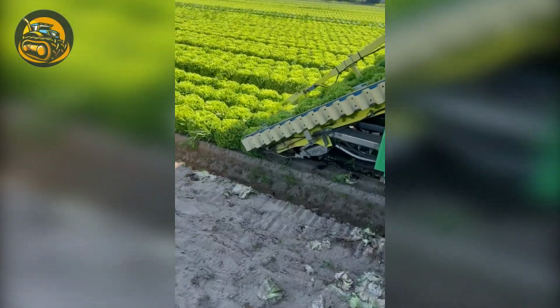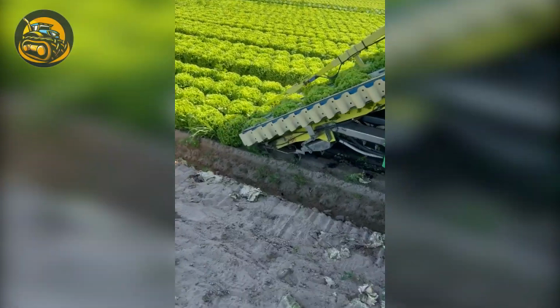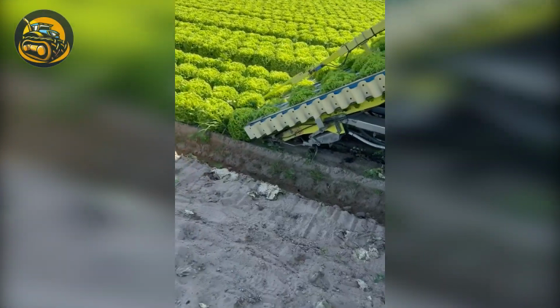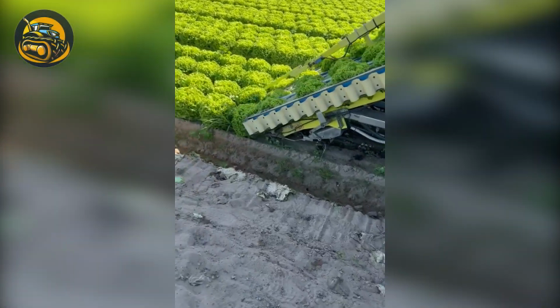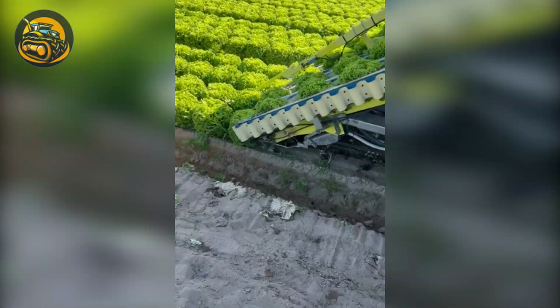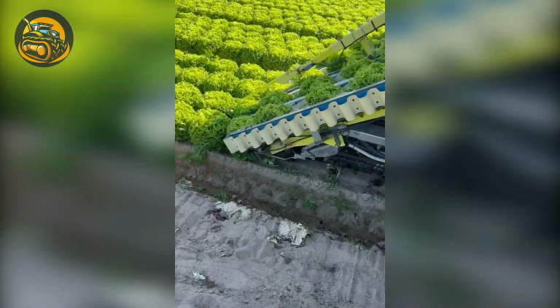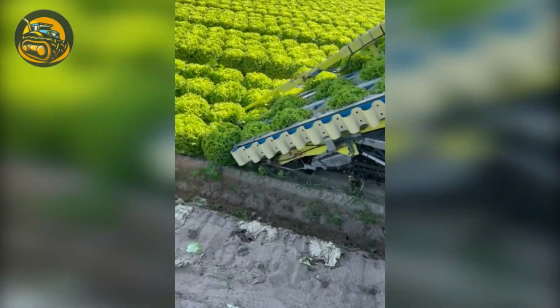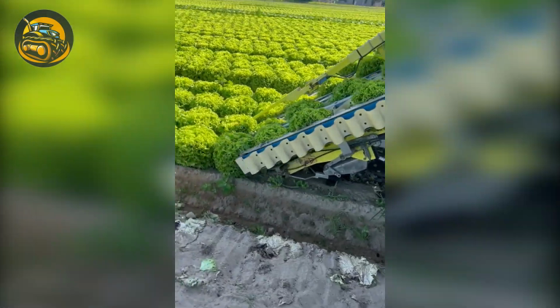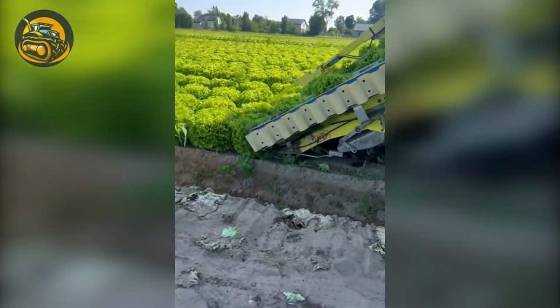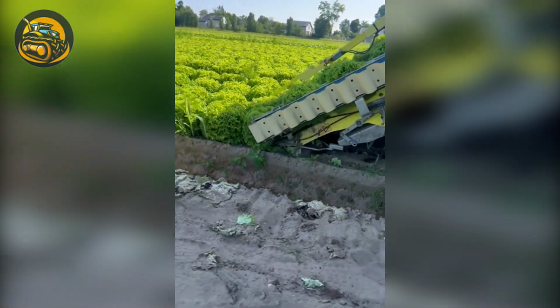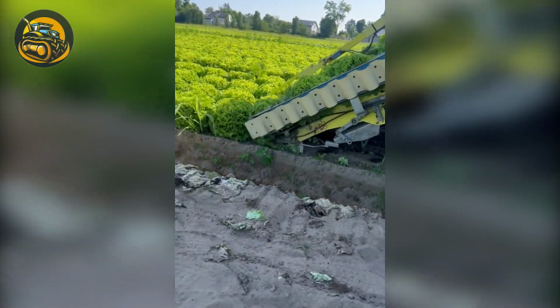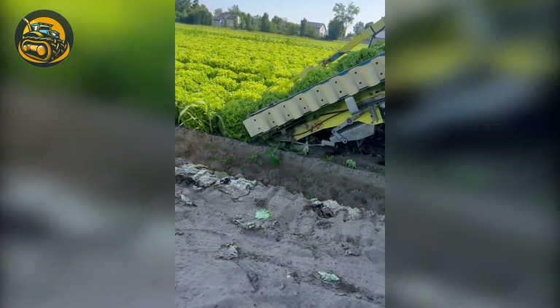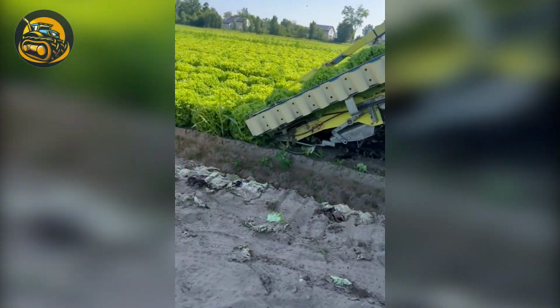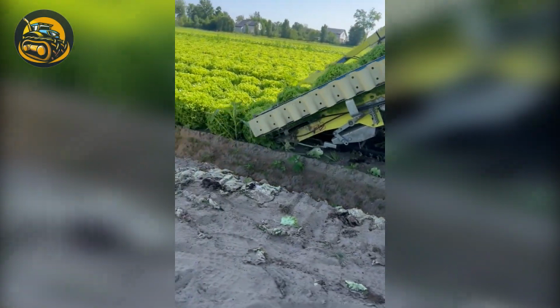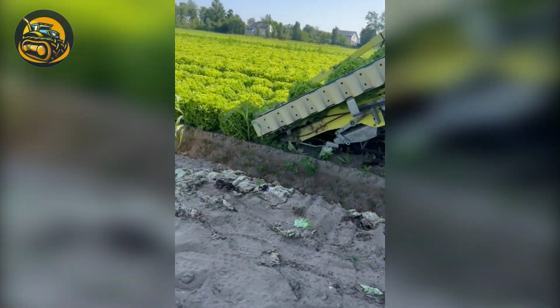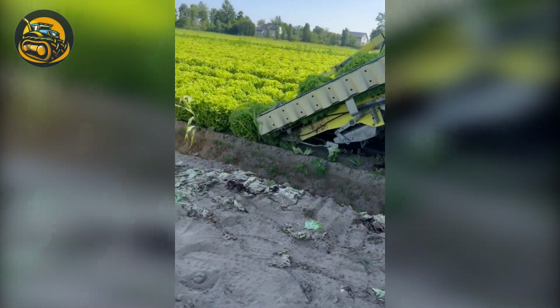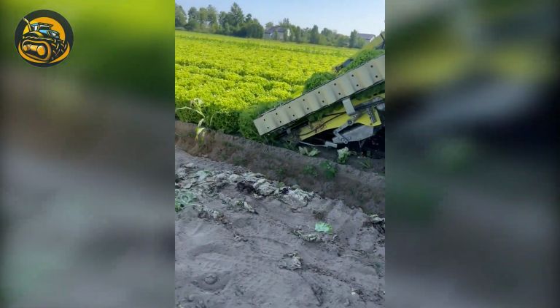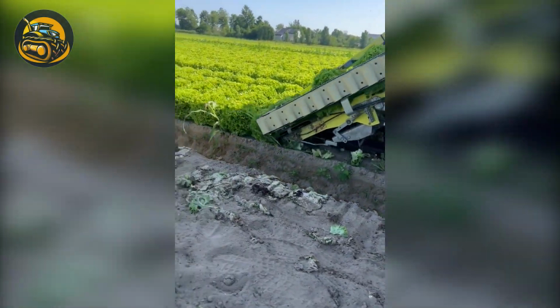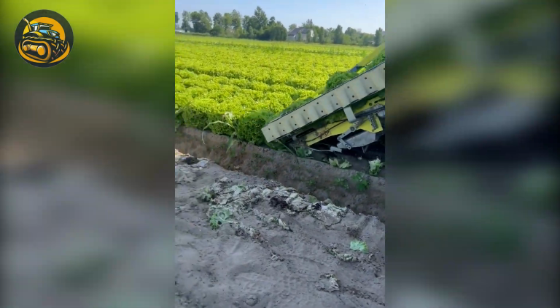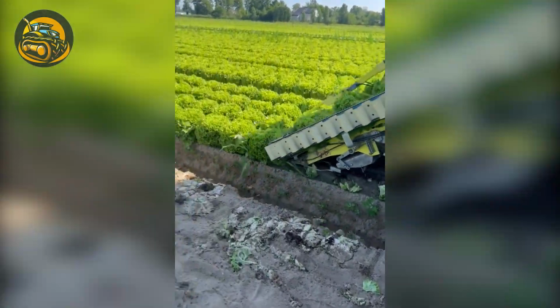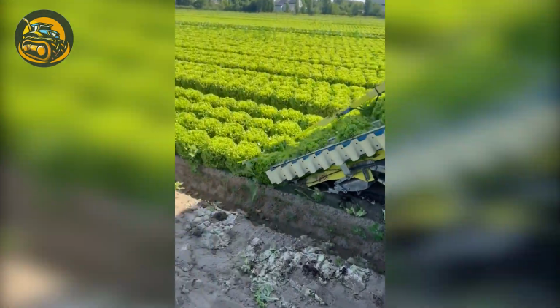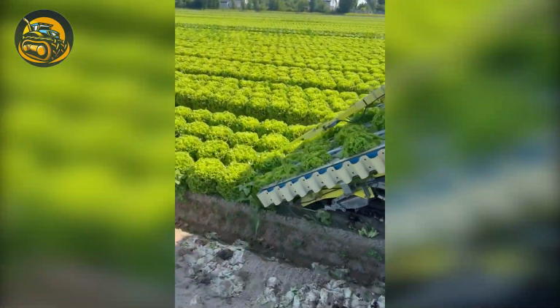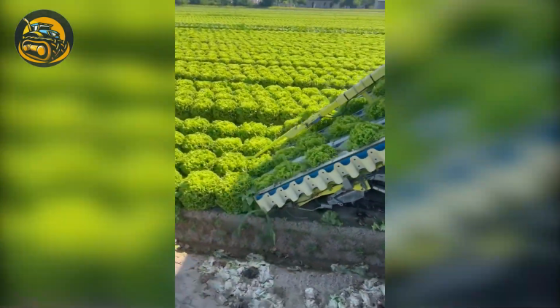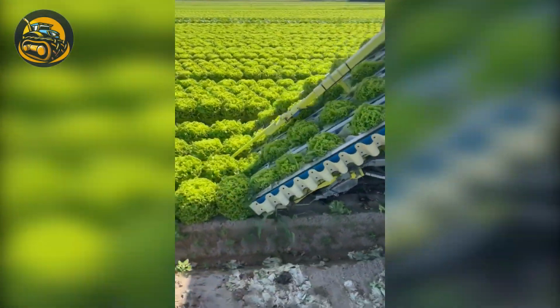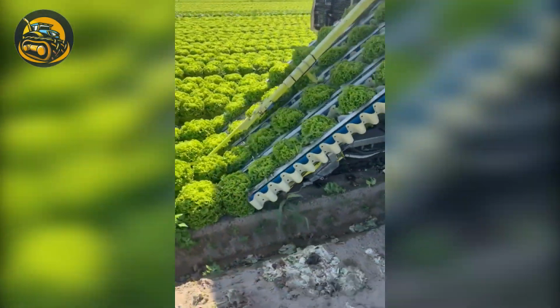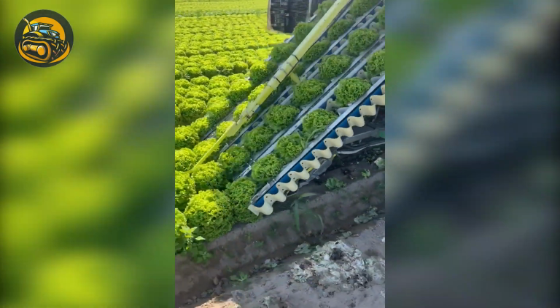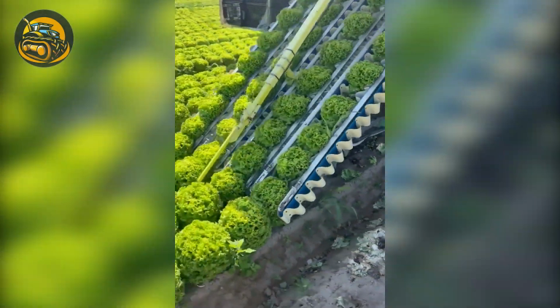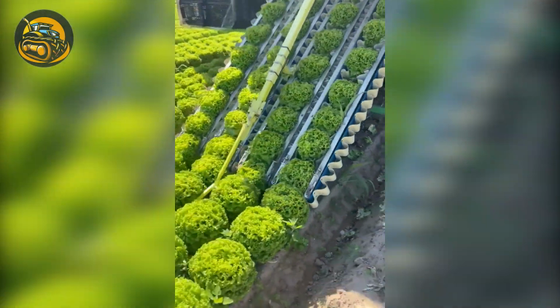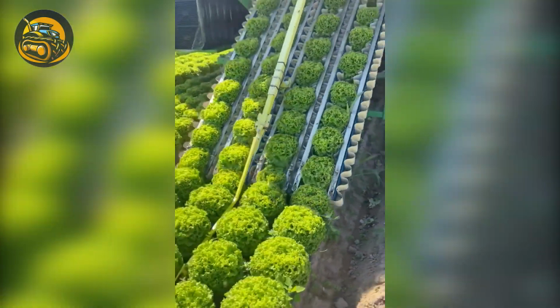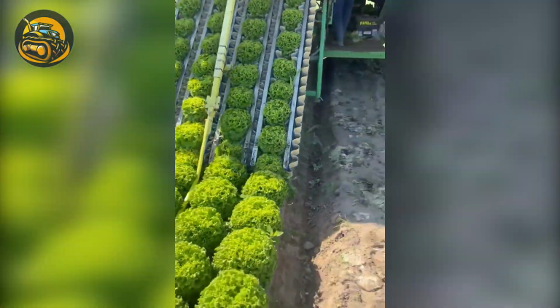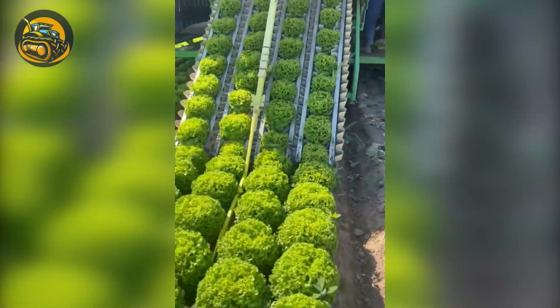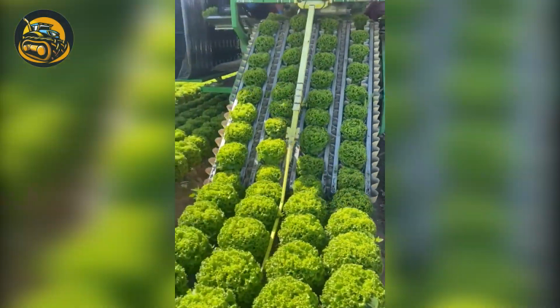Four rows of lettuce are being cut and carried in such a neat and clean manner, thanks to this machine.